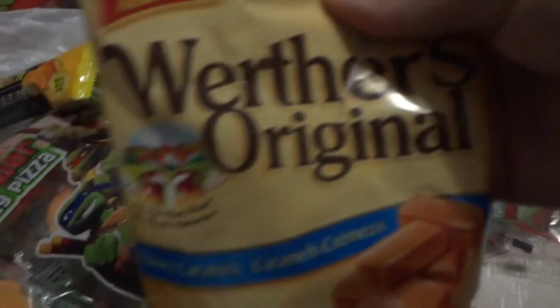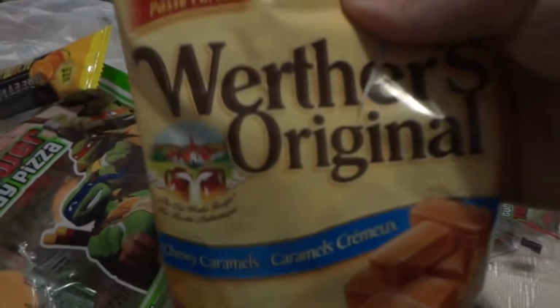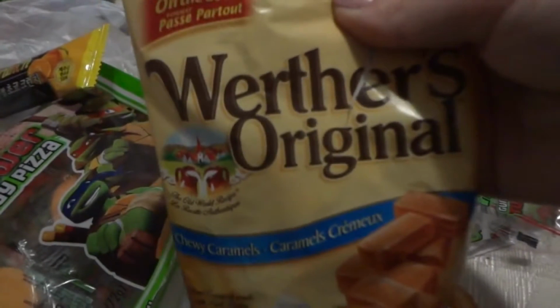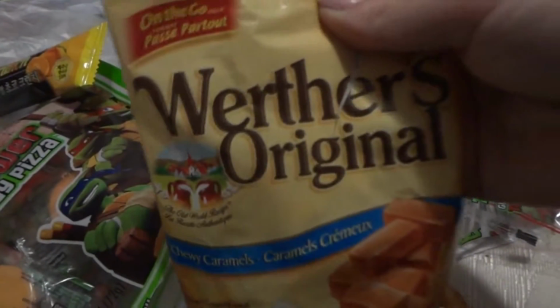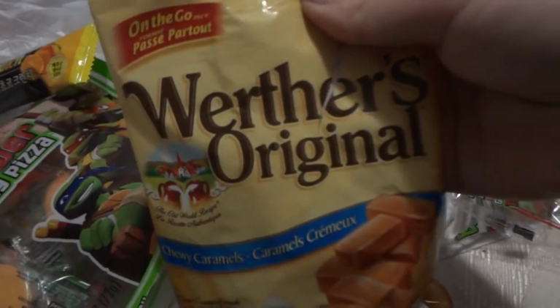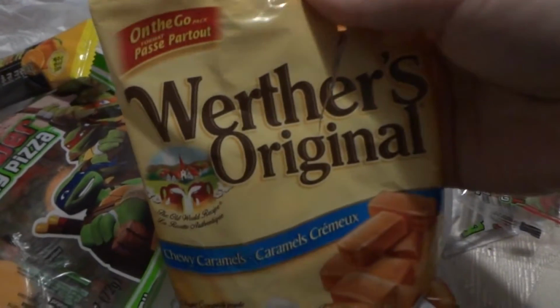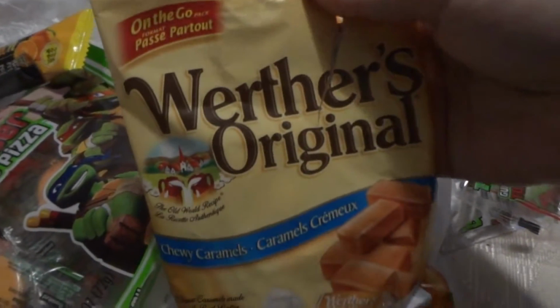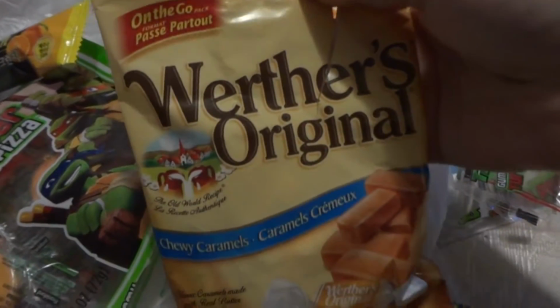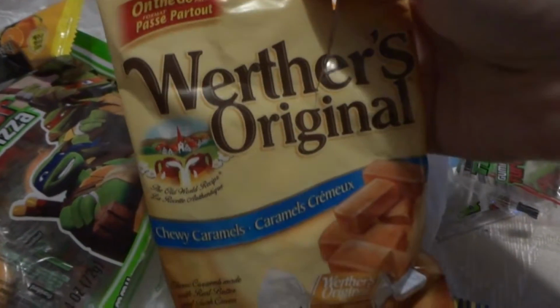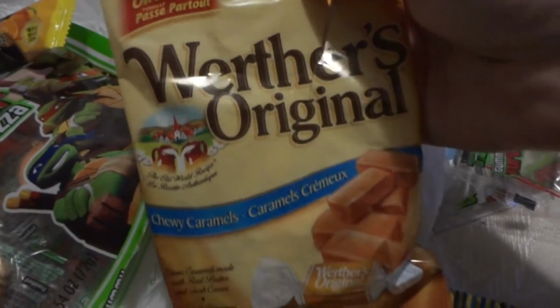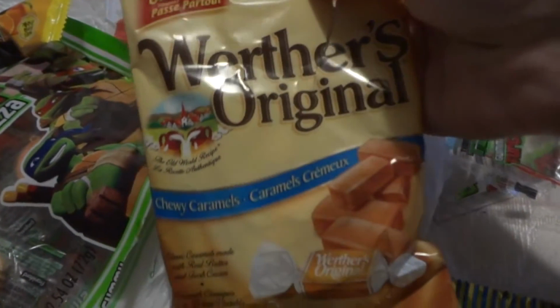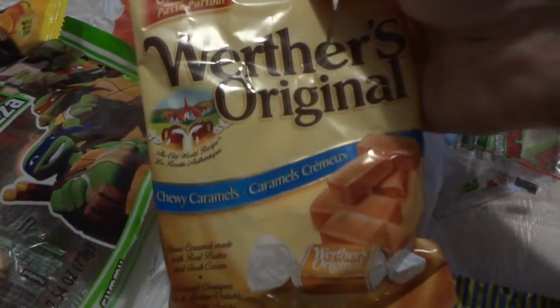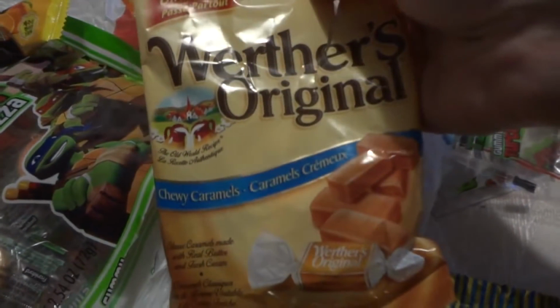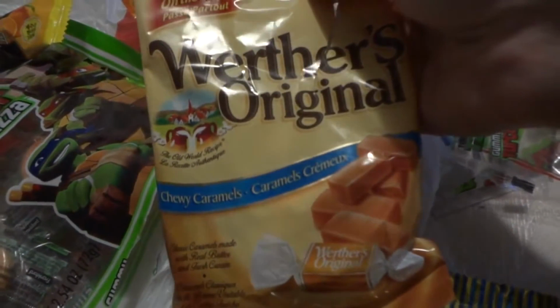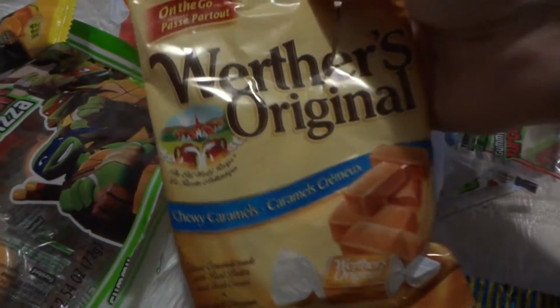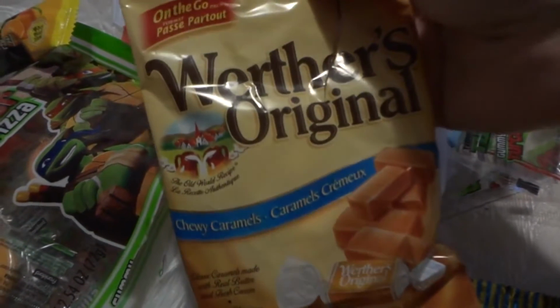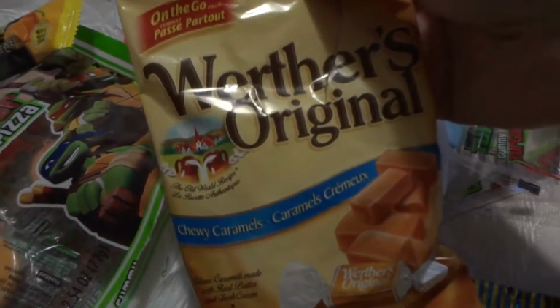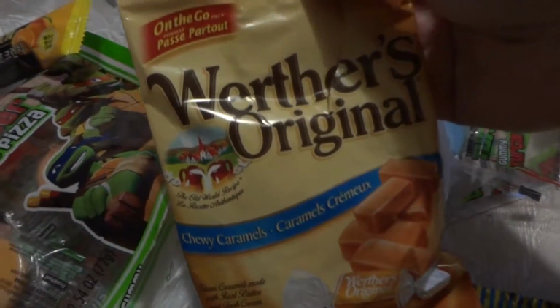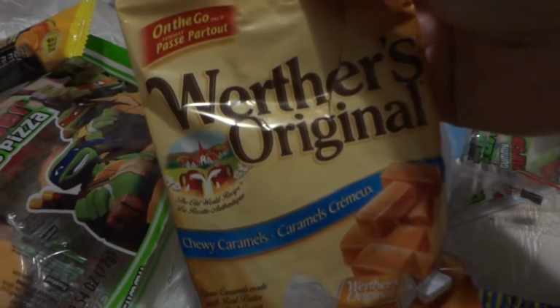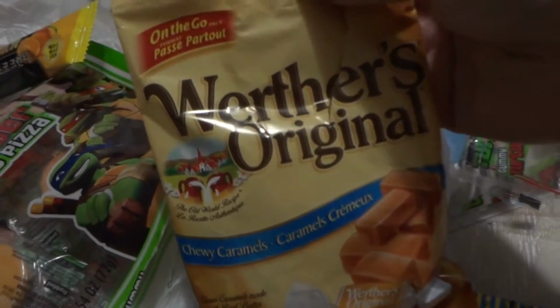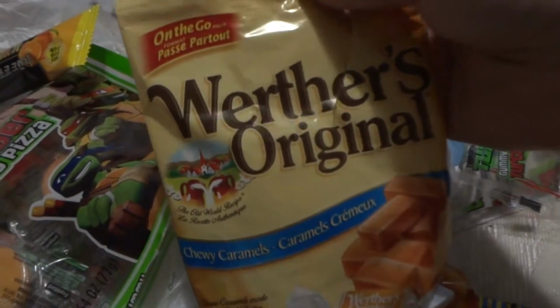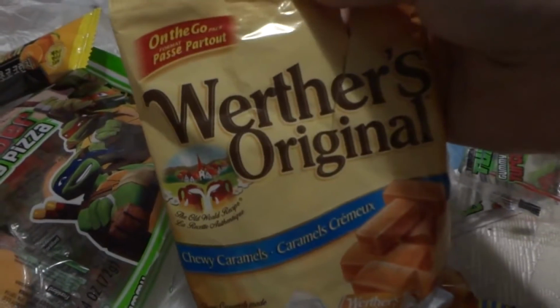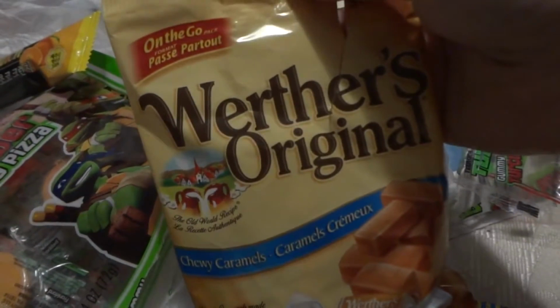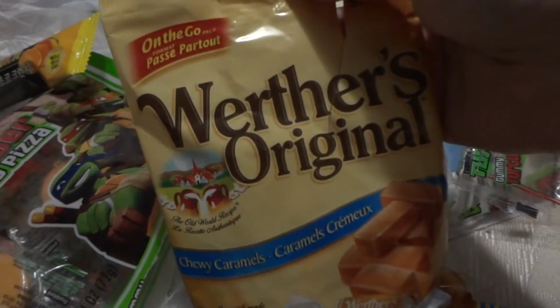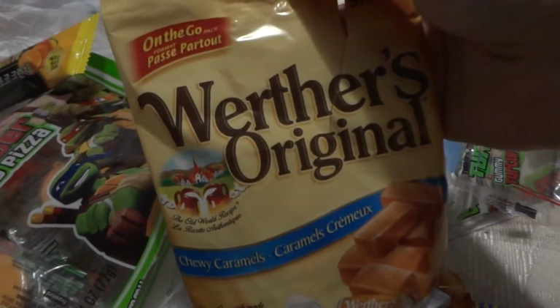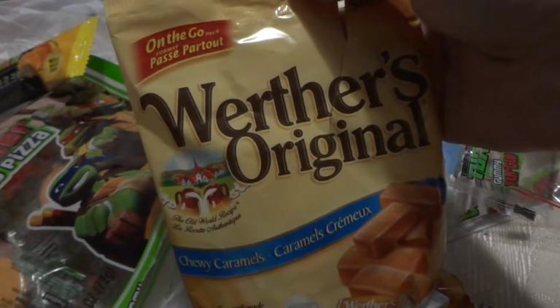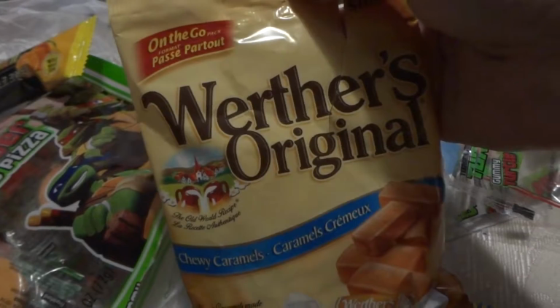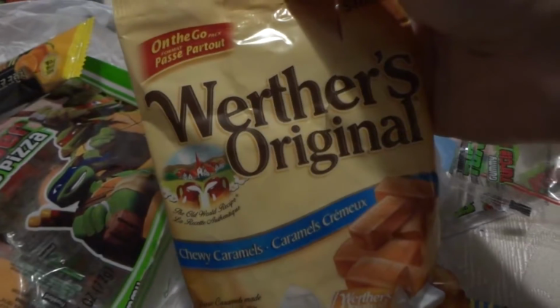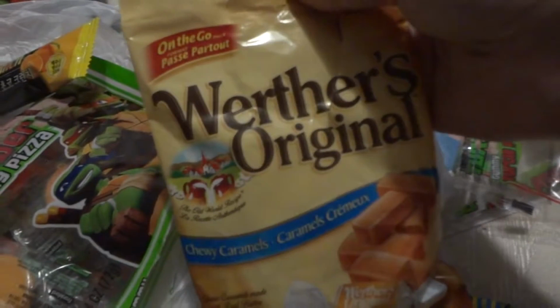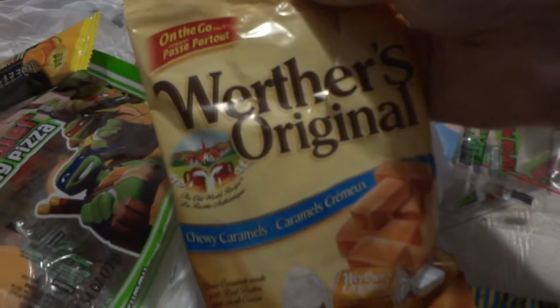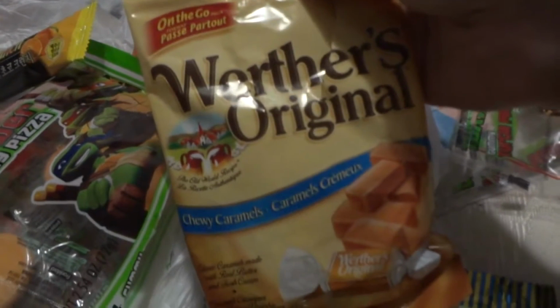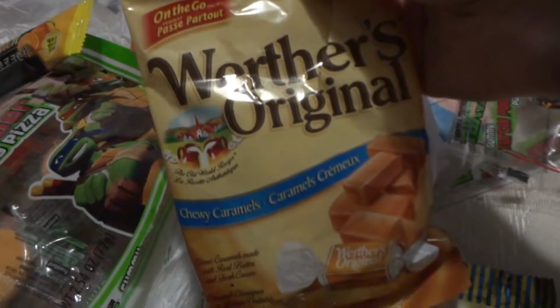Take a bite. And then I got Werther's caramel because these ones are really good and I got addicted to them last time.